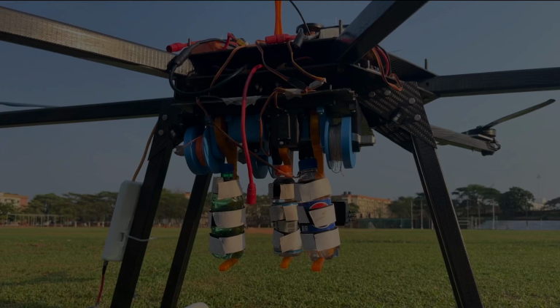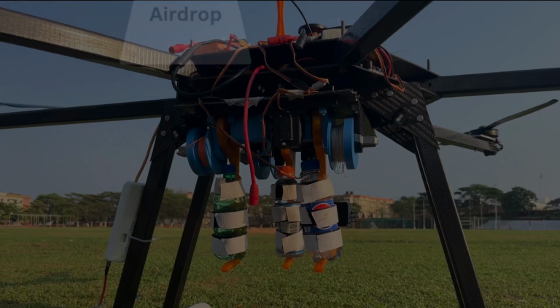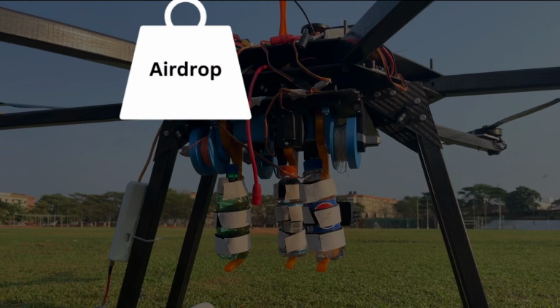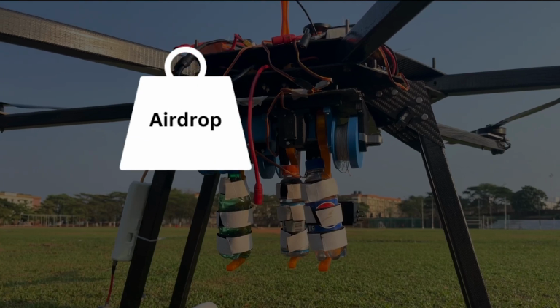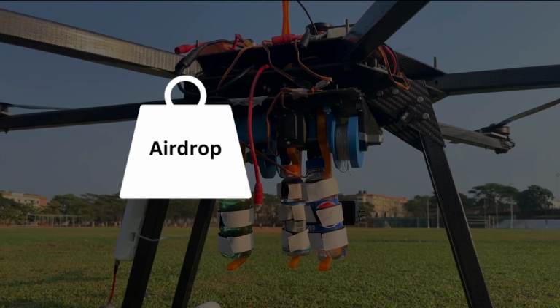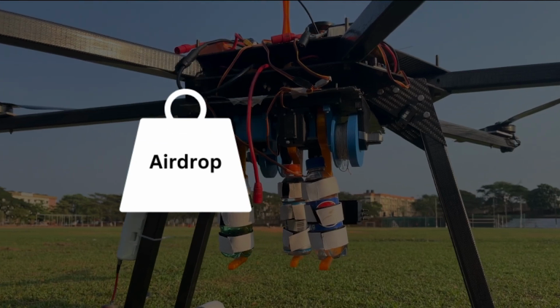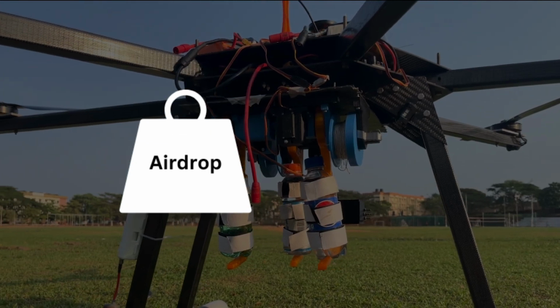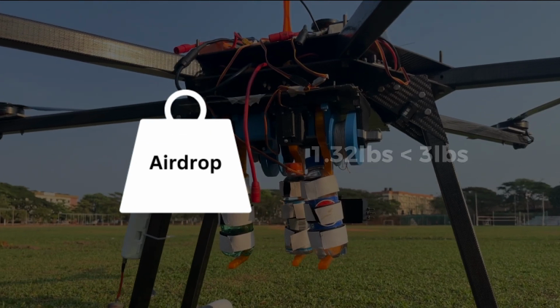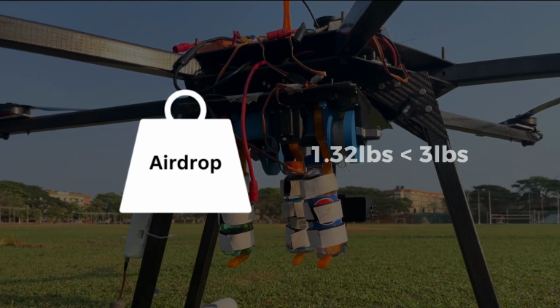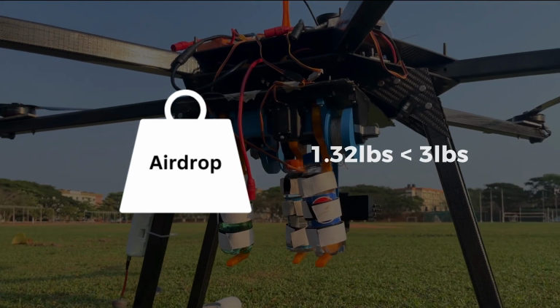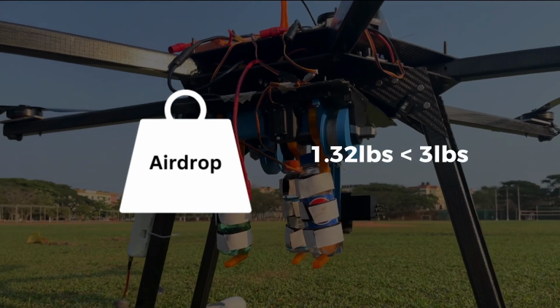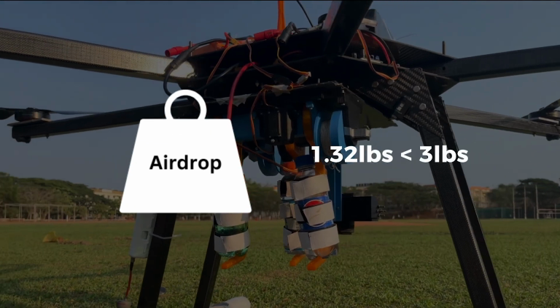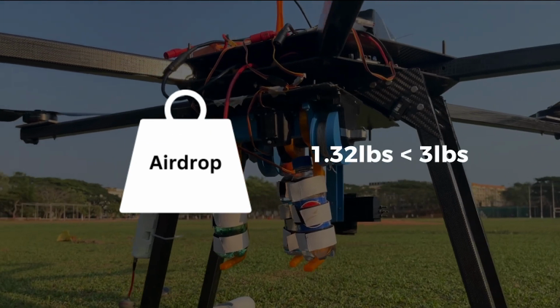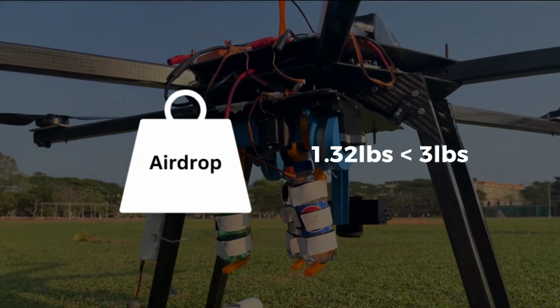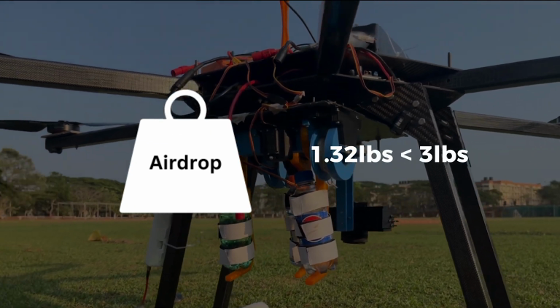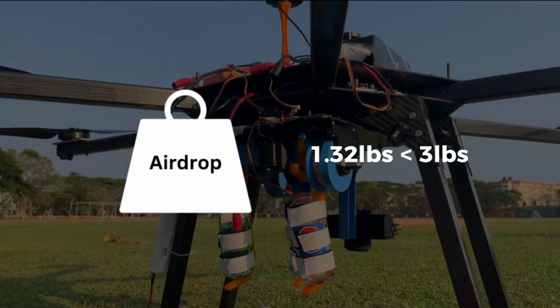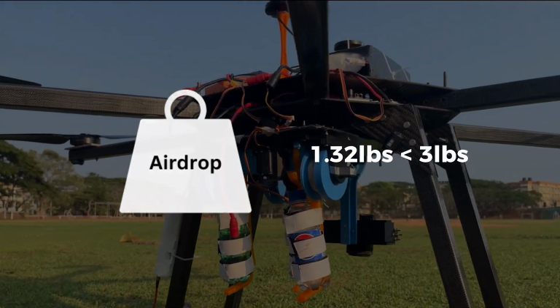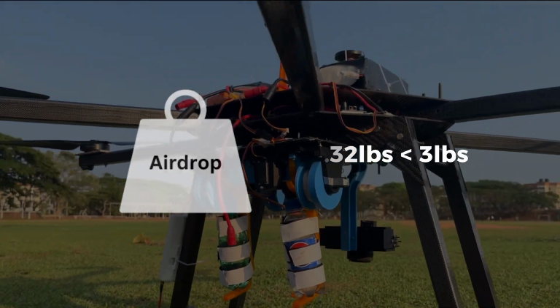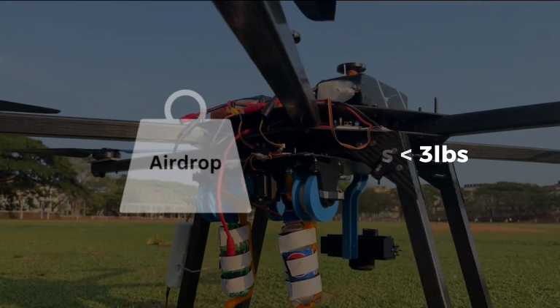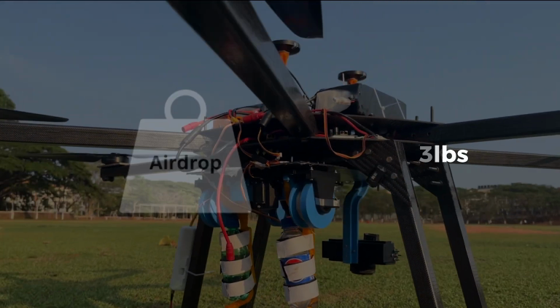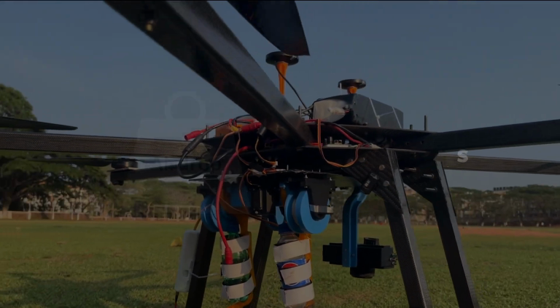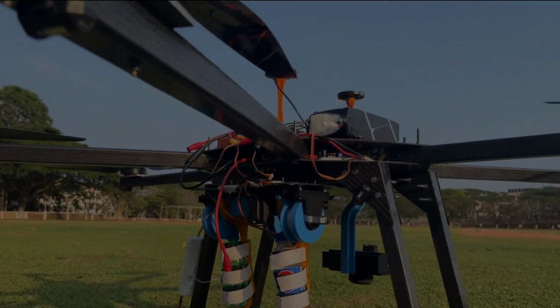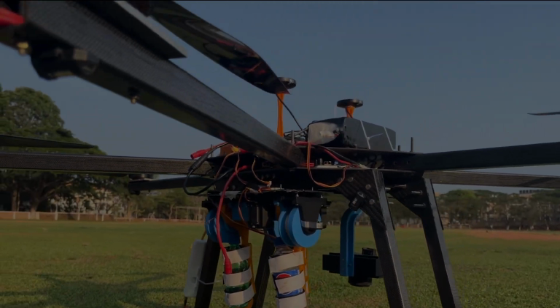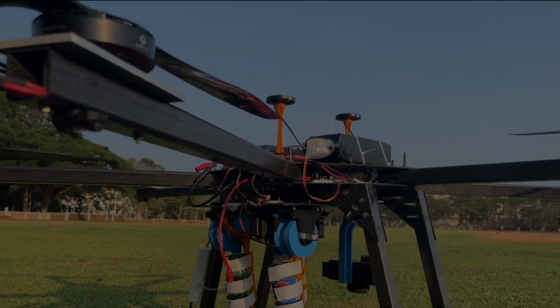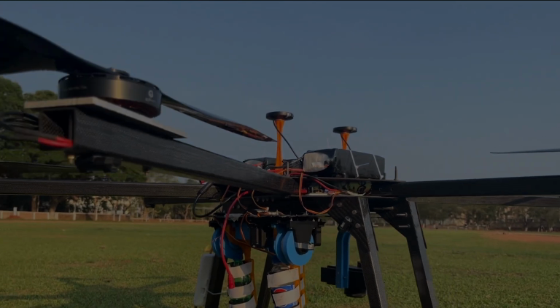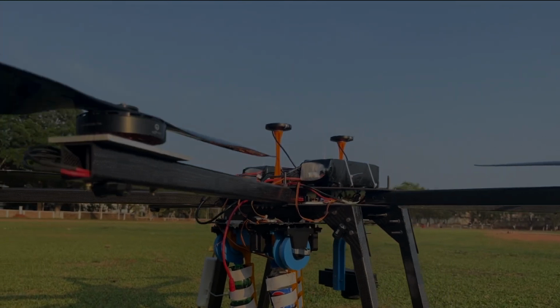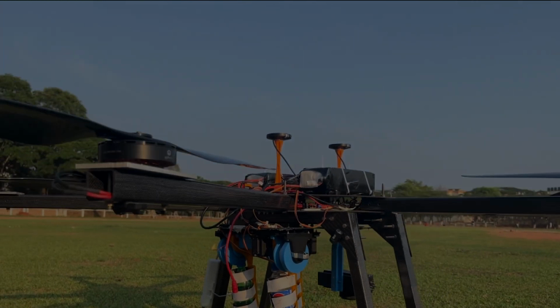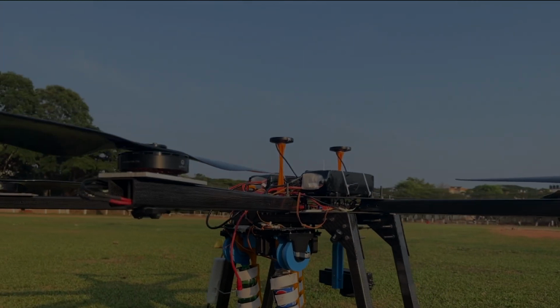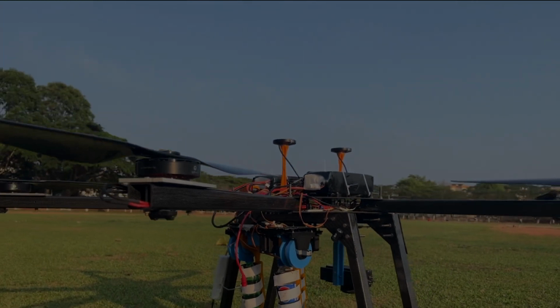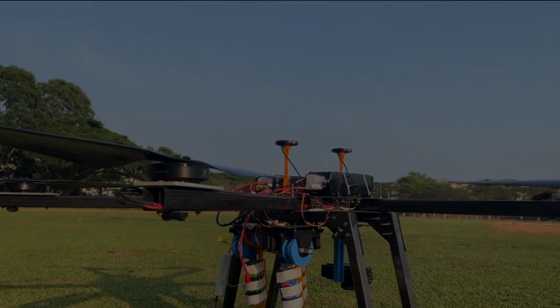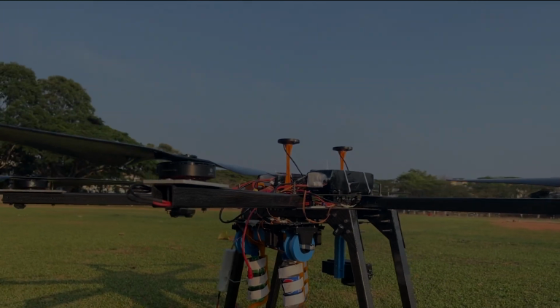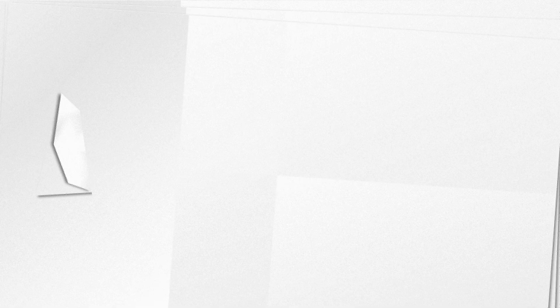Each airdrop payload weighs a total of 1.32 pounds, well within the 3 pounds as set by the rules.